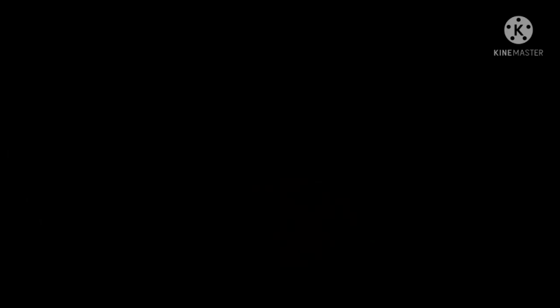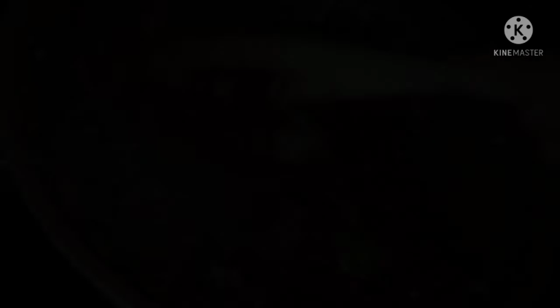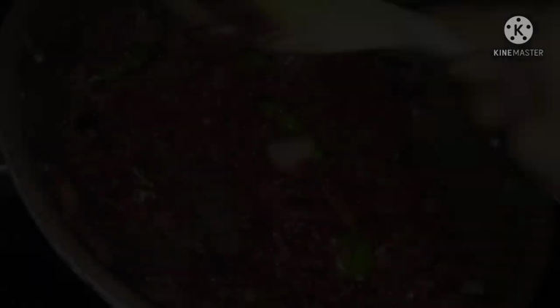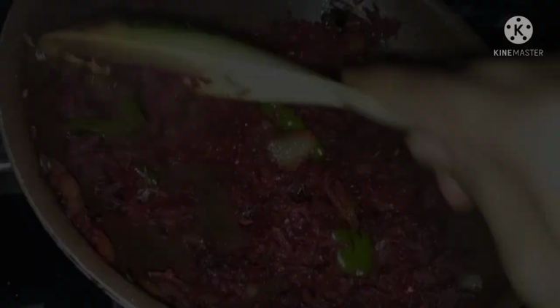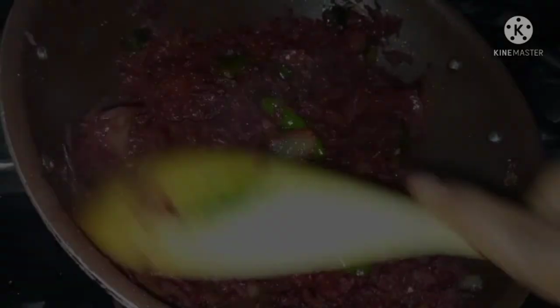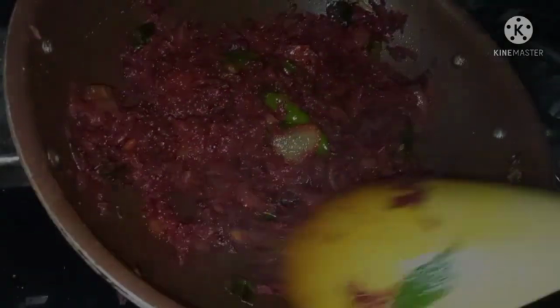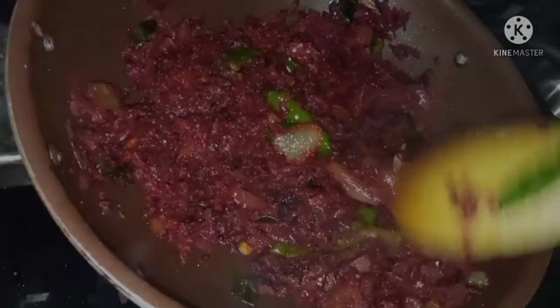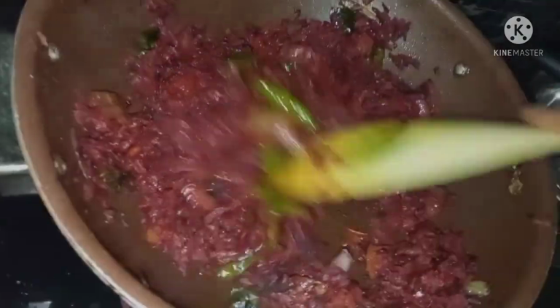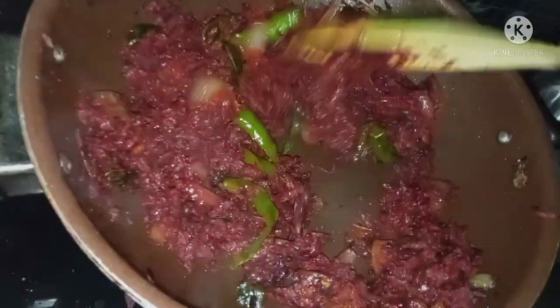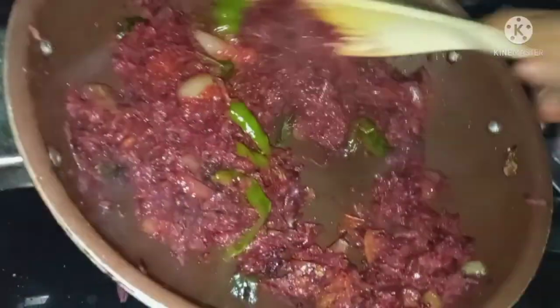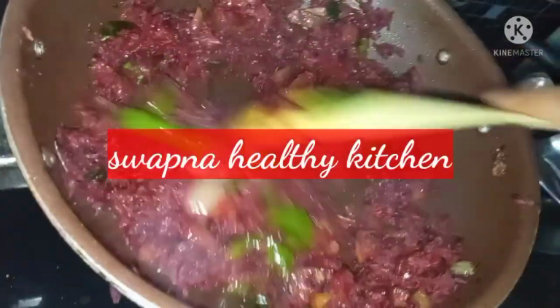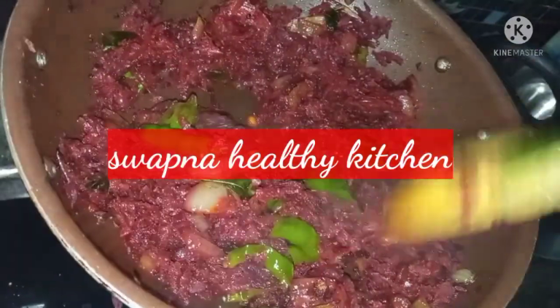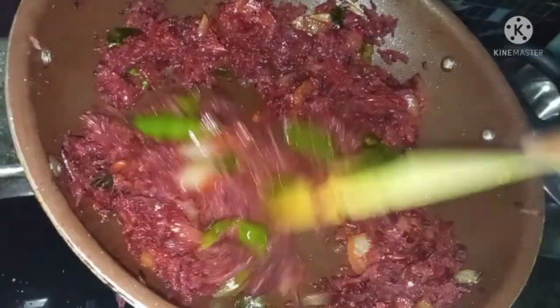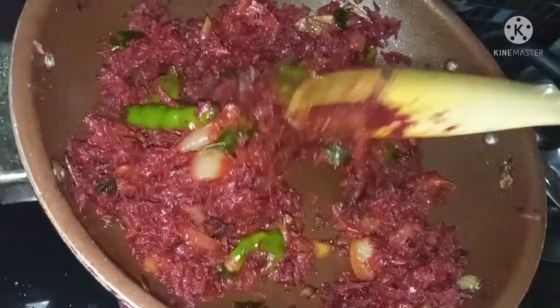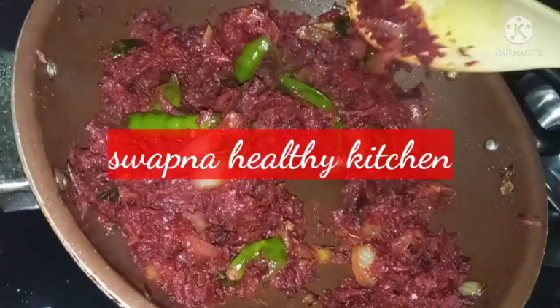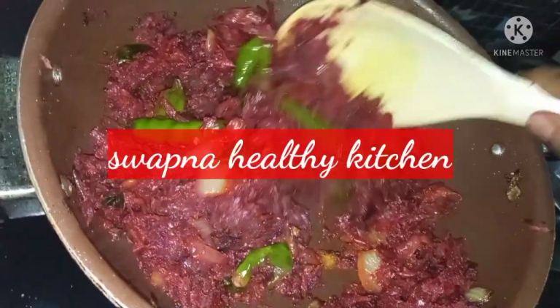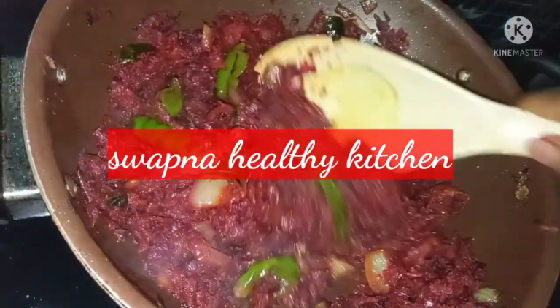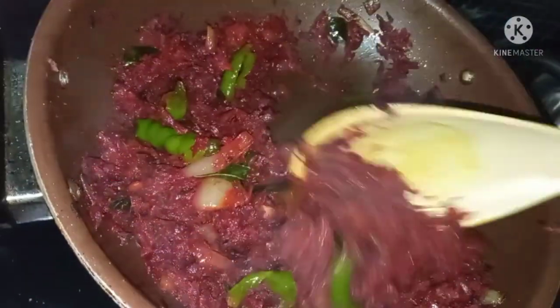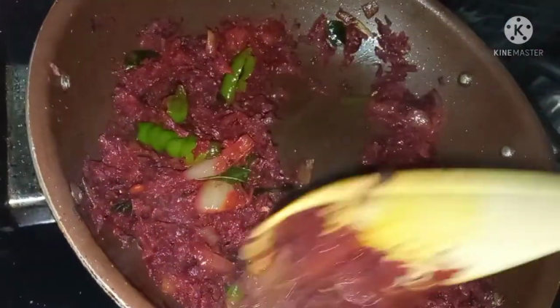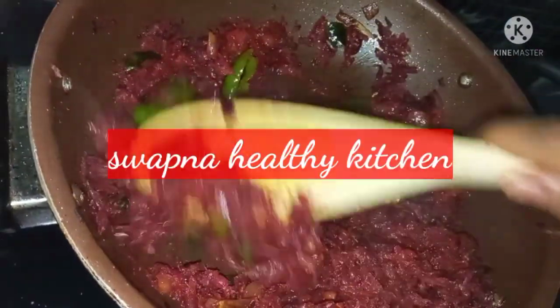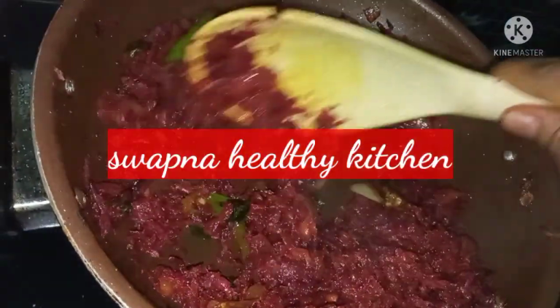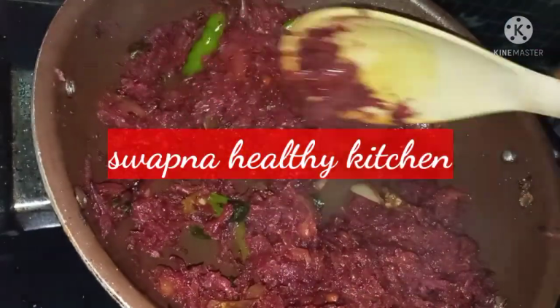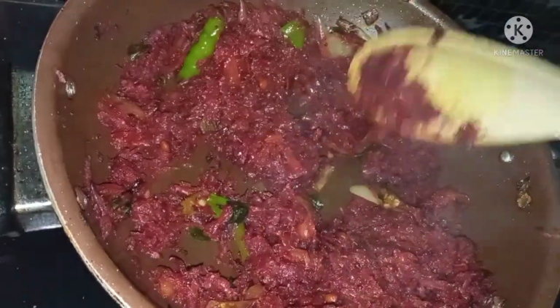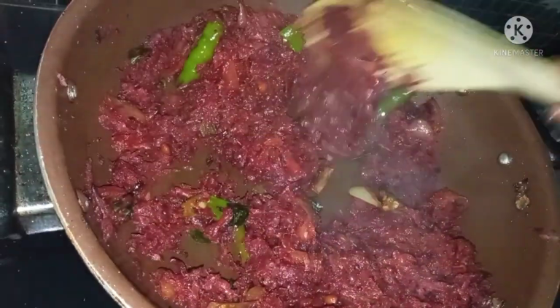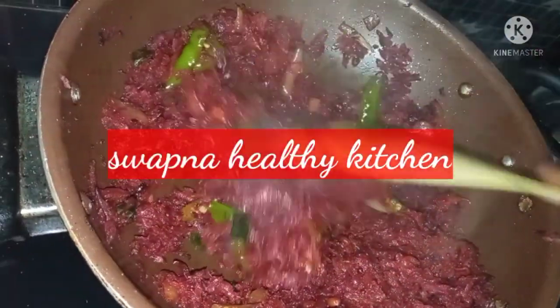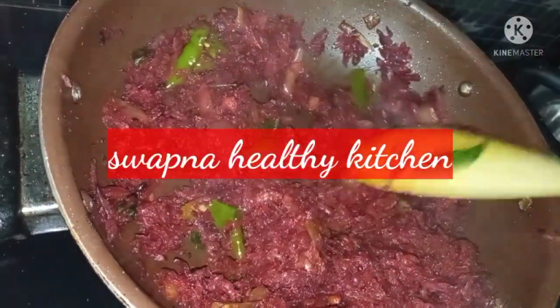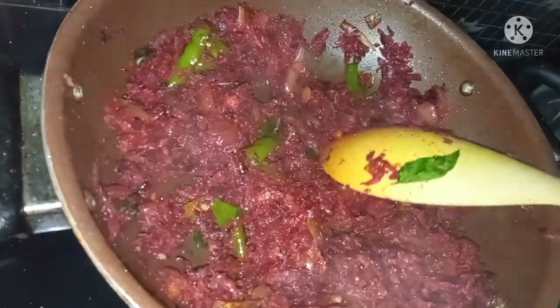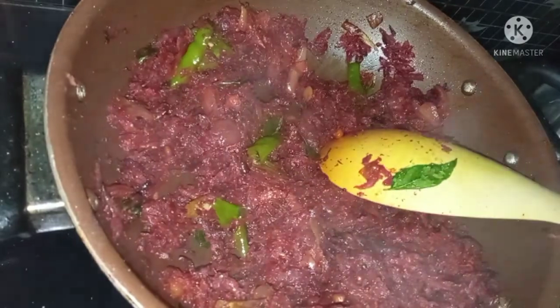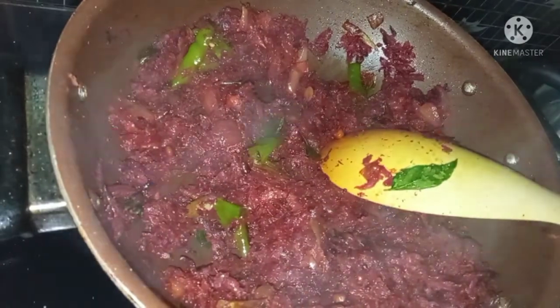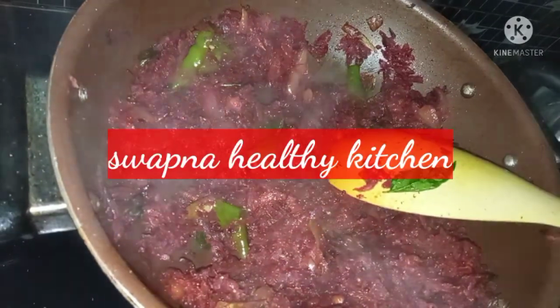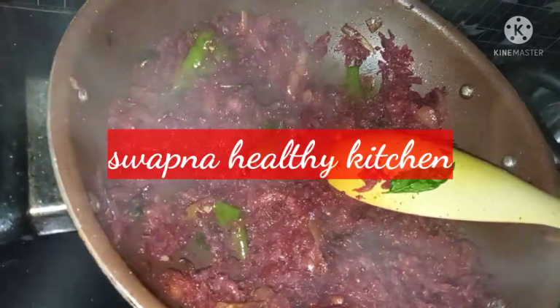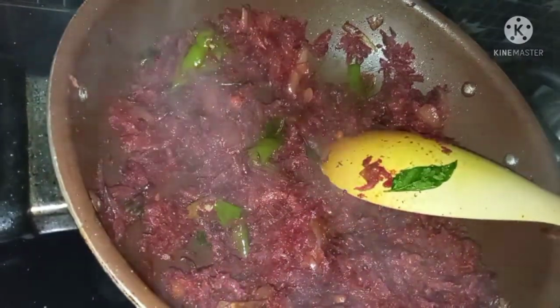Hi Friends! Welcome to Sopni Healthy Kitchen! In this video, I'm gonna try this beetroot recipe.